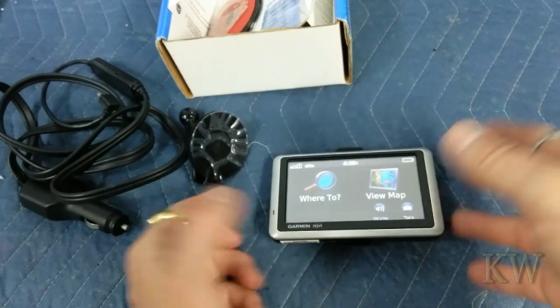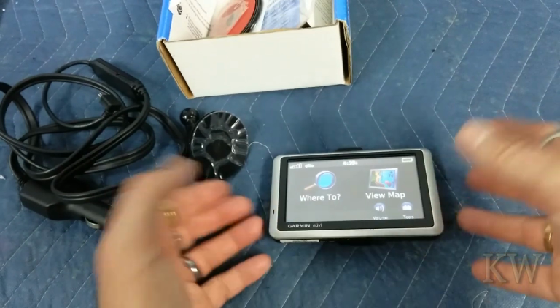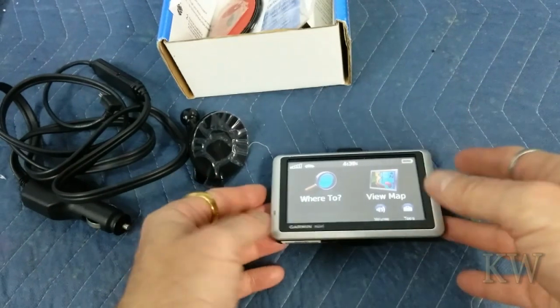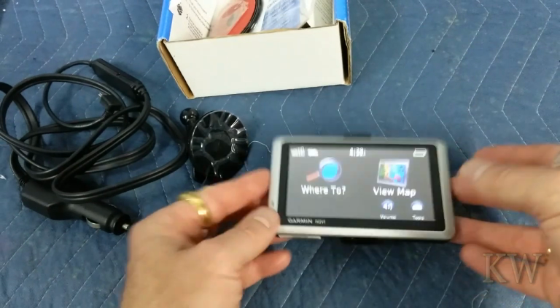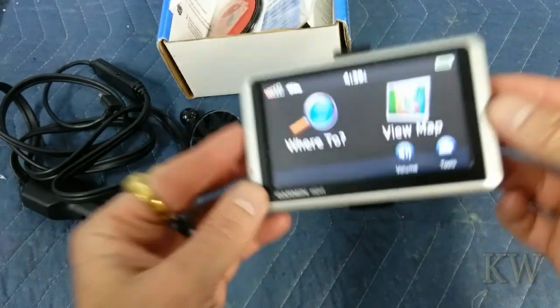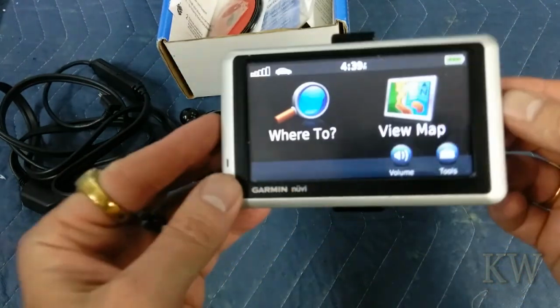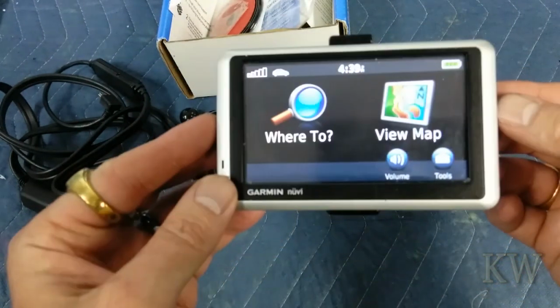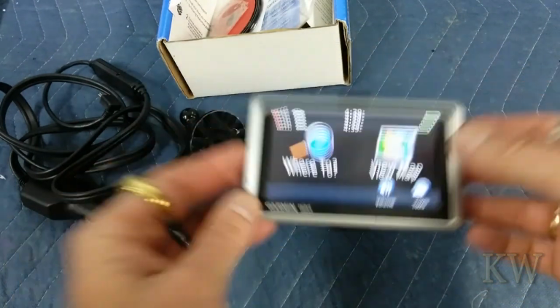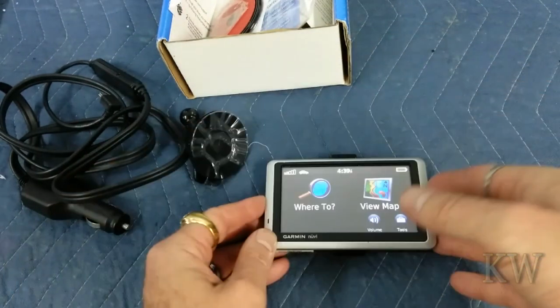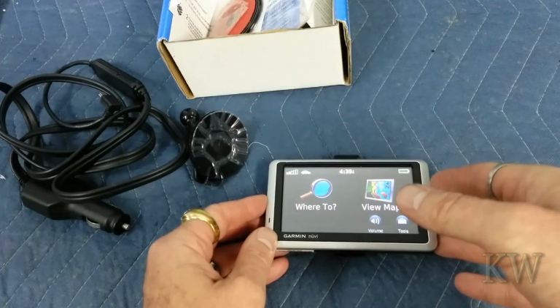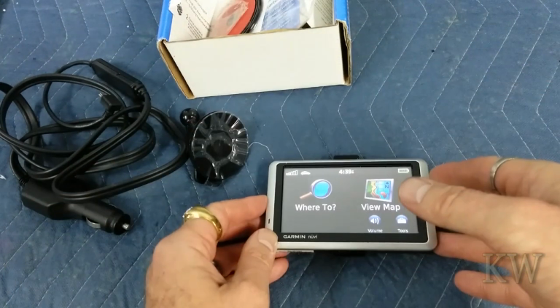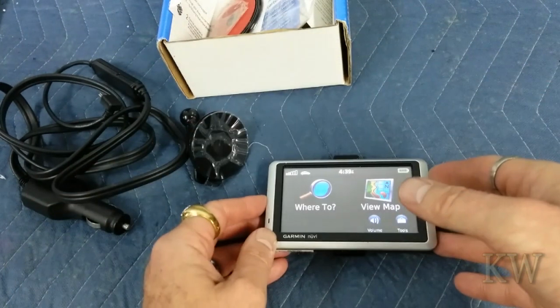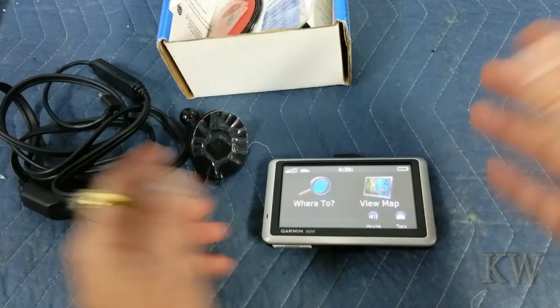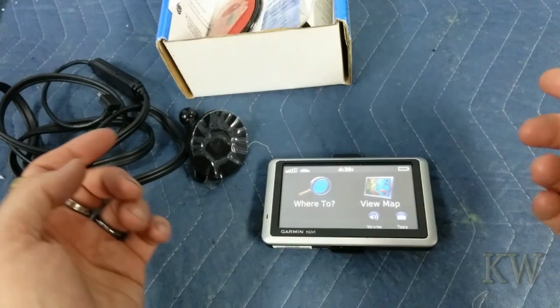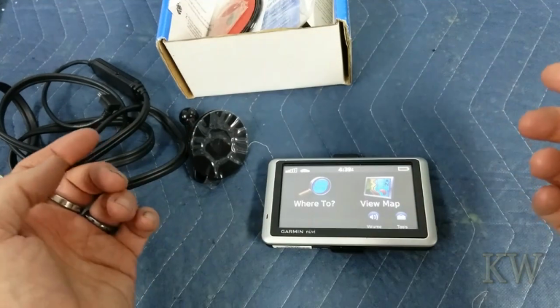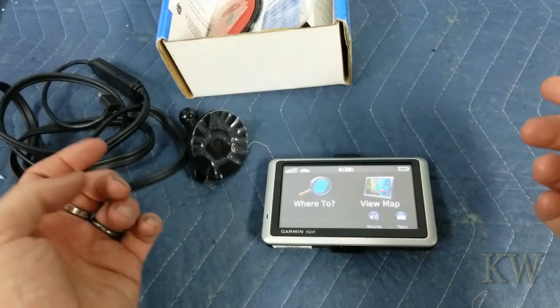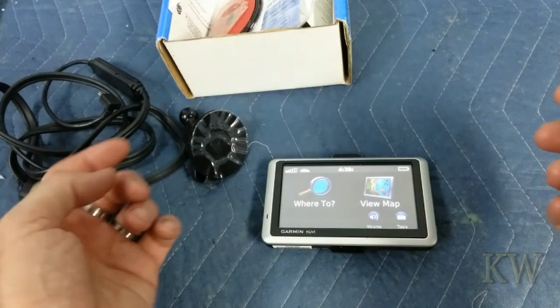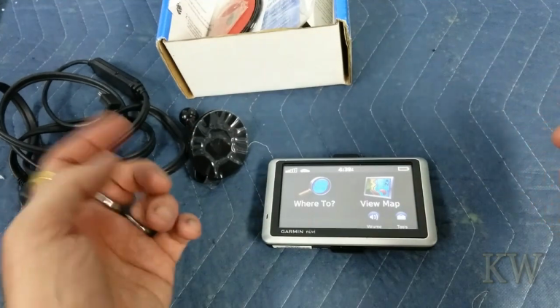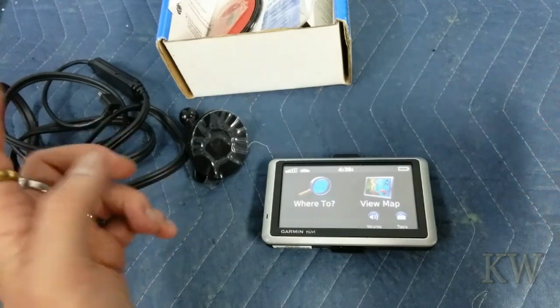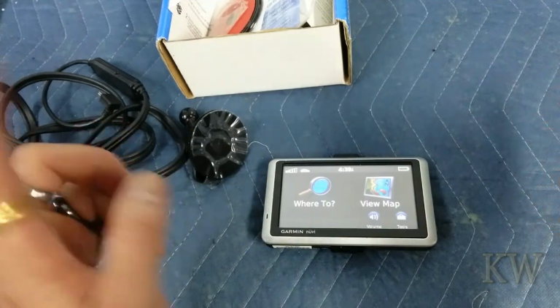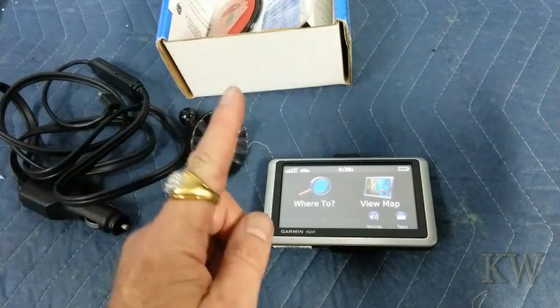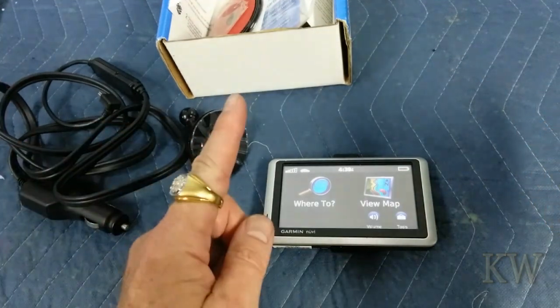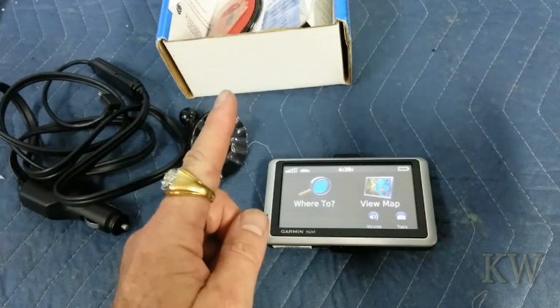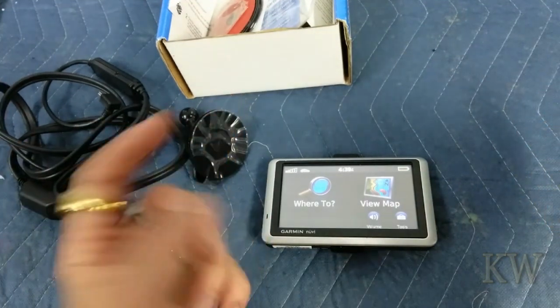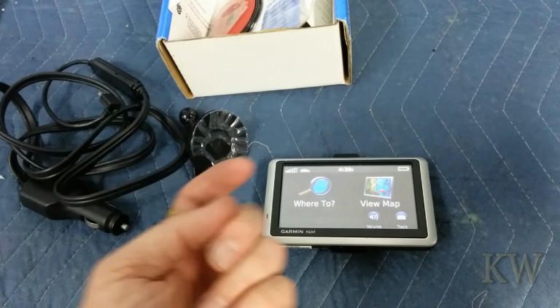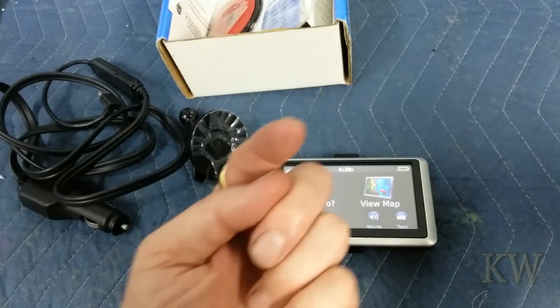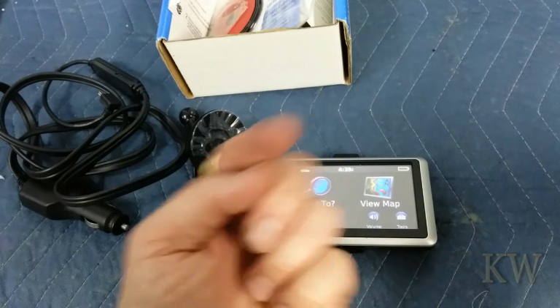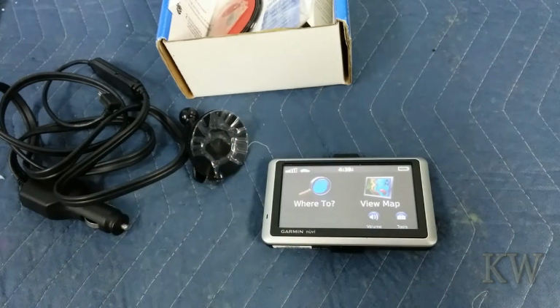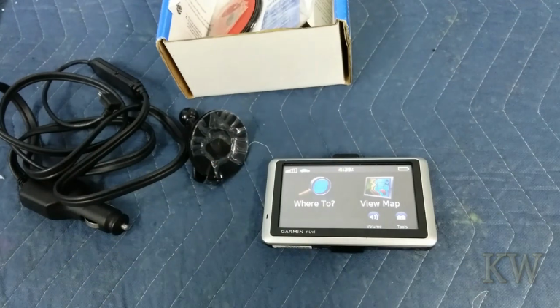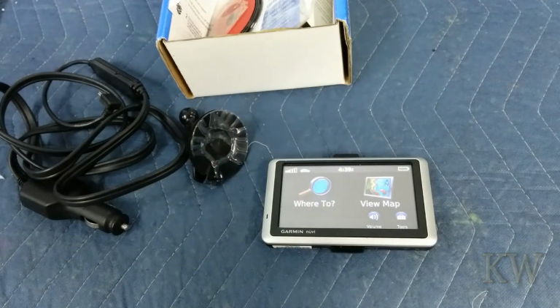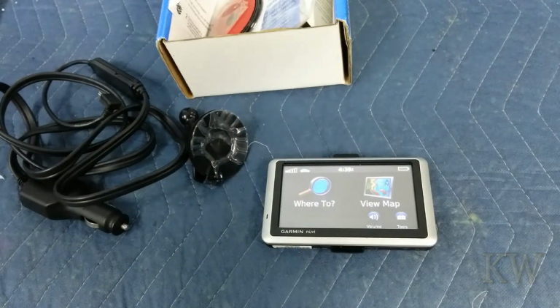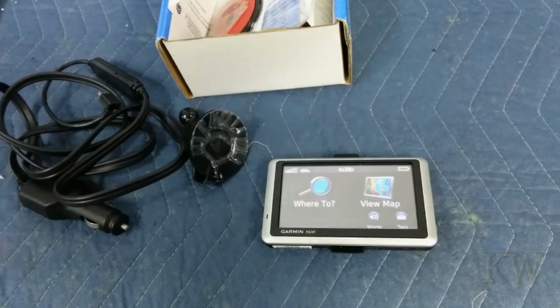Thank you very much Garmin — you made a nice little project and I got a good deal on a nice little GPS for toting around. If you just want something cheap, or somebody needs to borrow one — booyah! Anyway, hope you guys enjoyed the video and got some use out of it. Have a great day.